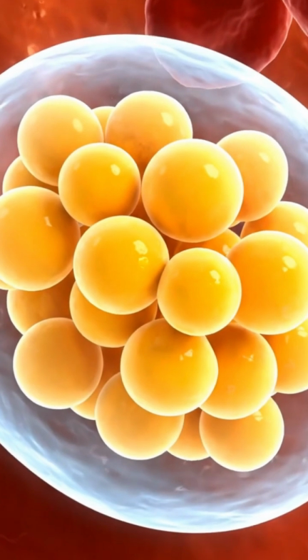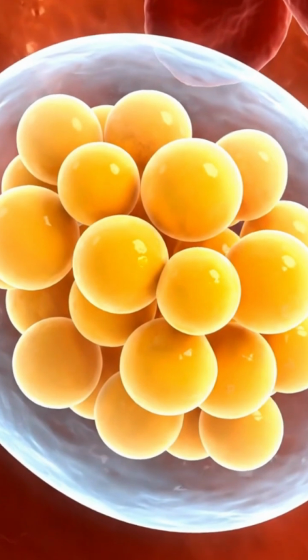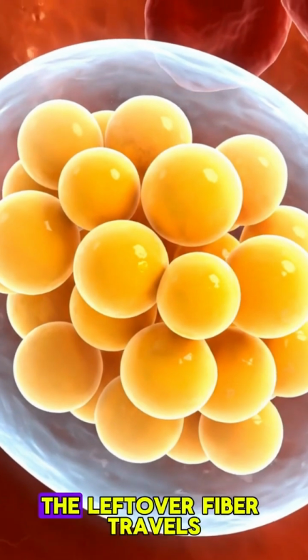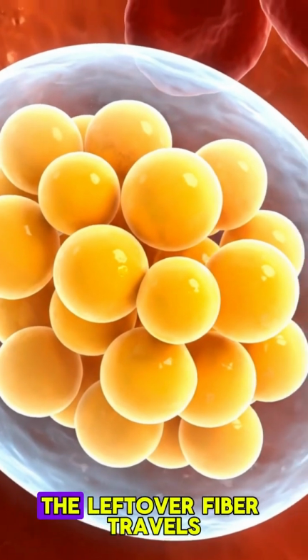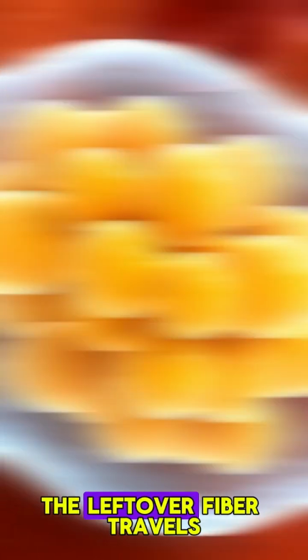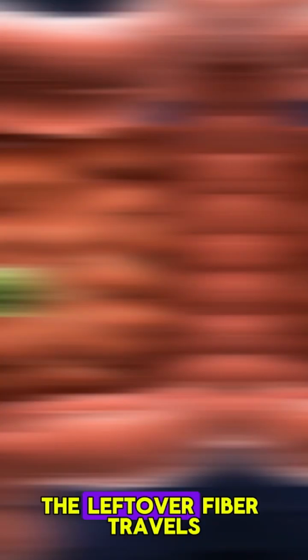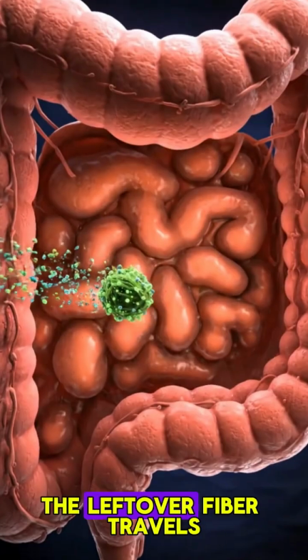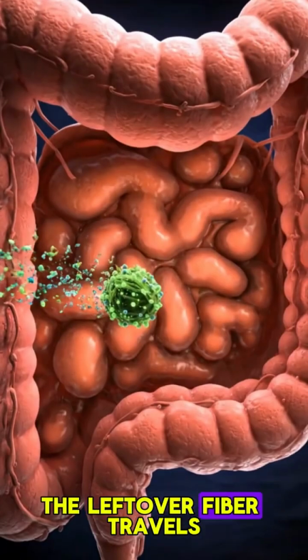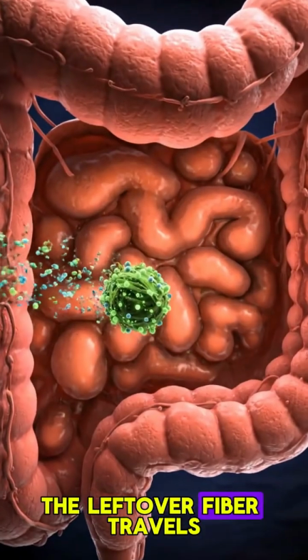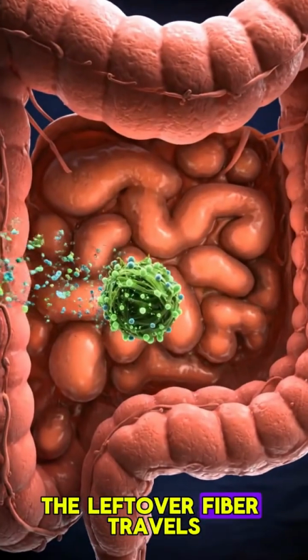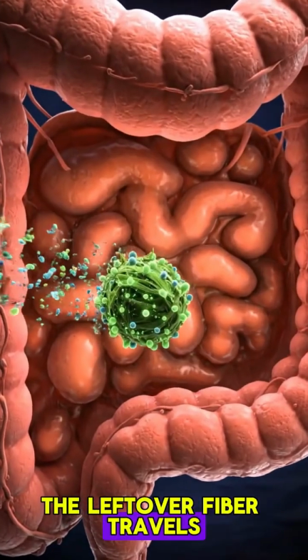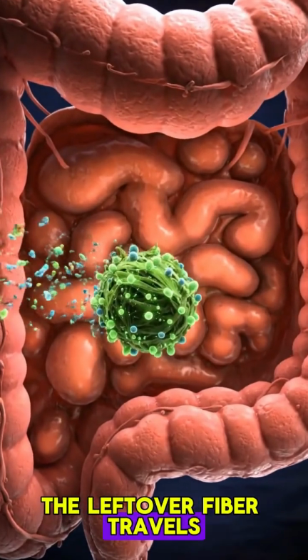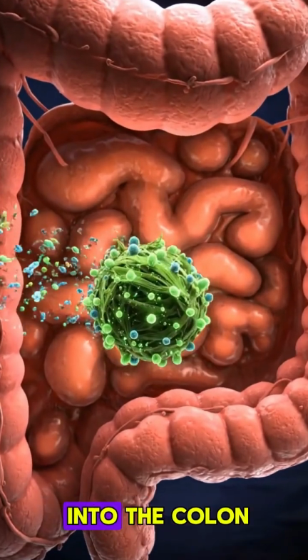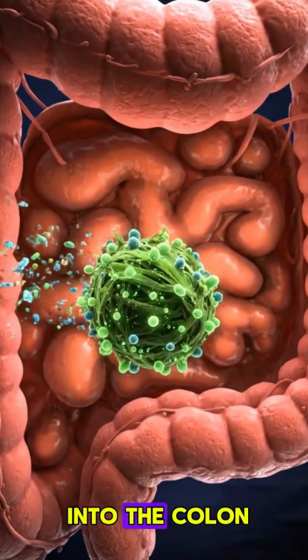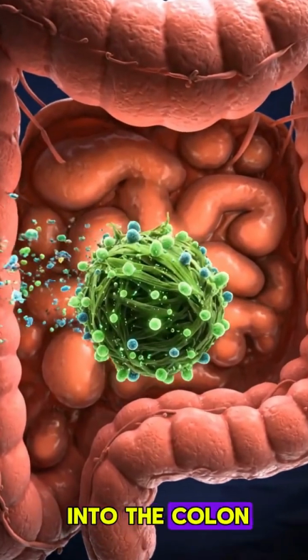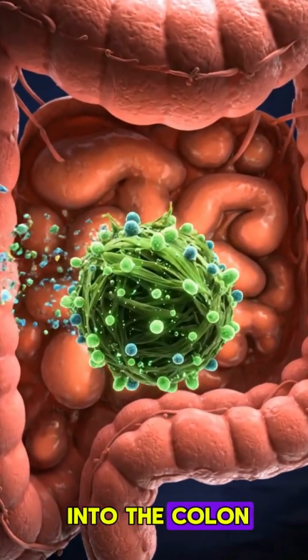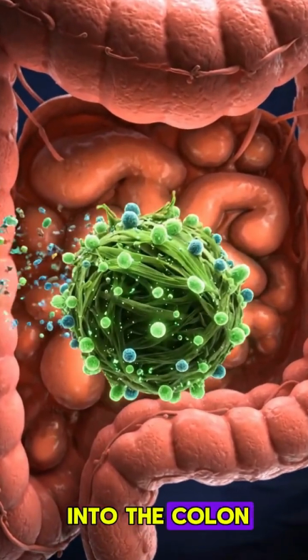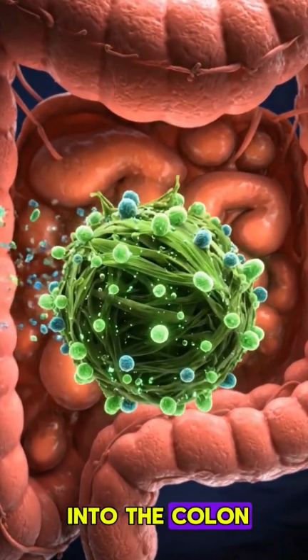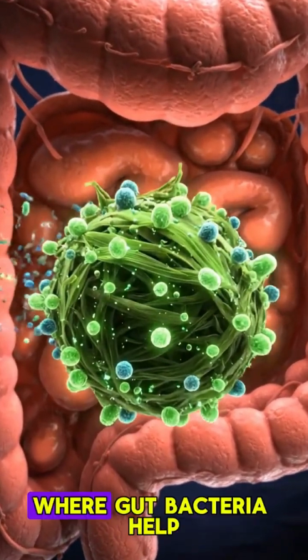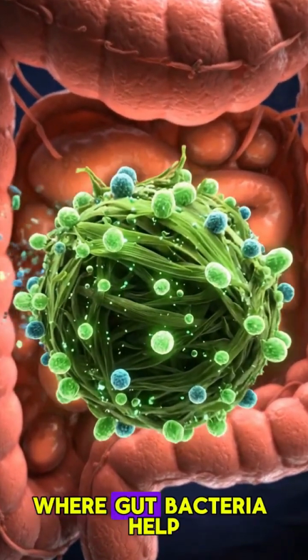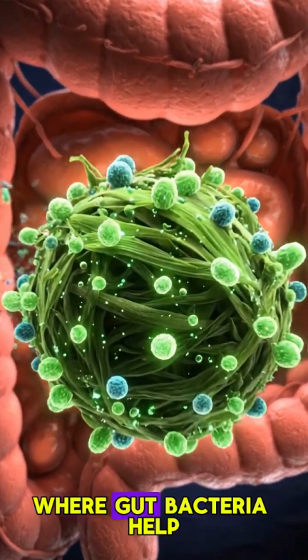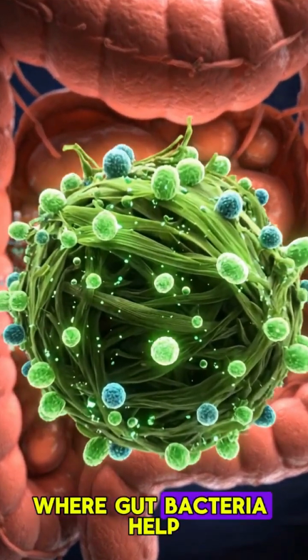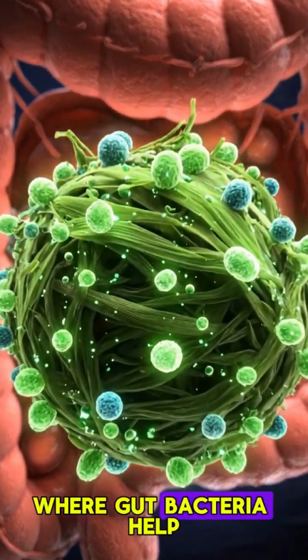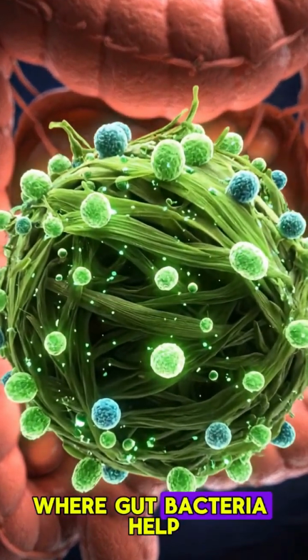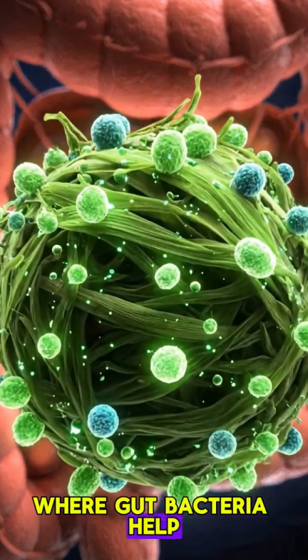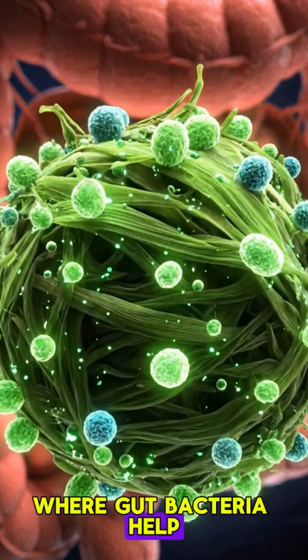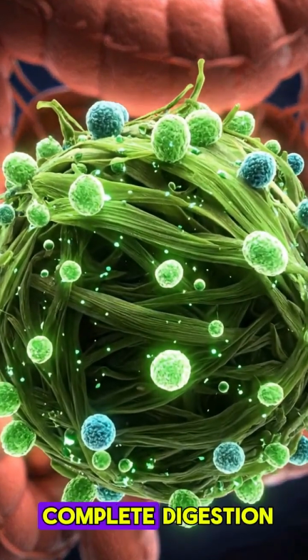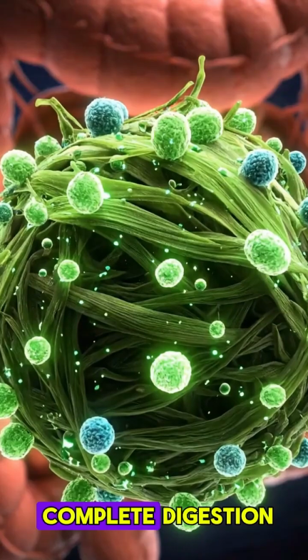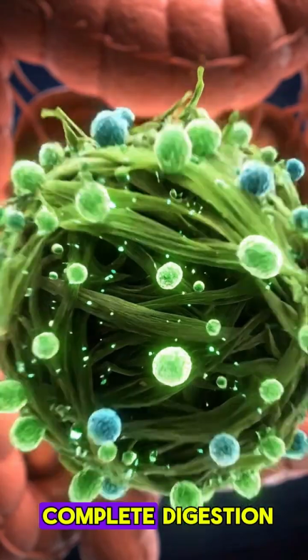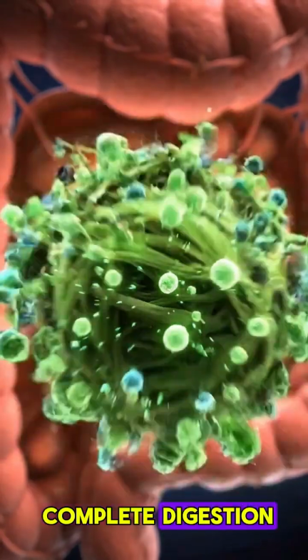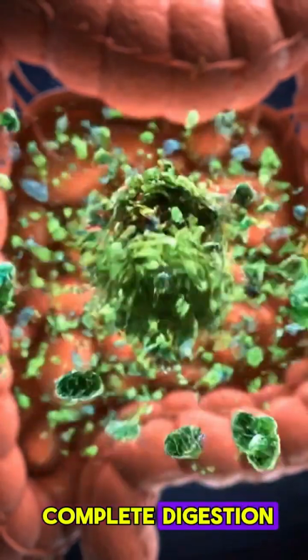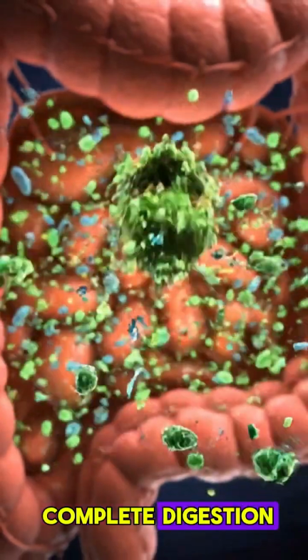The leftover fiber travels into the colon, where gut bacteria help complete digestion.